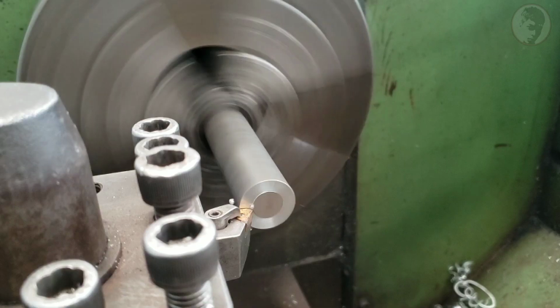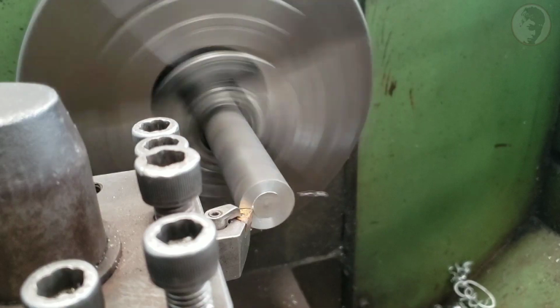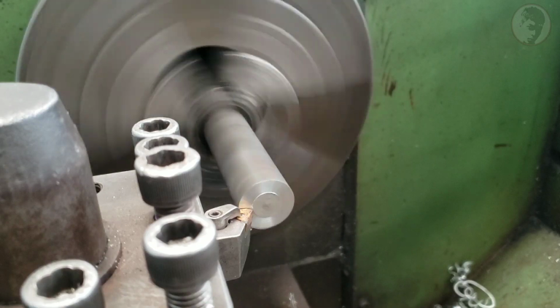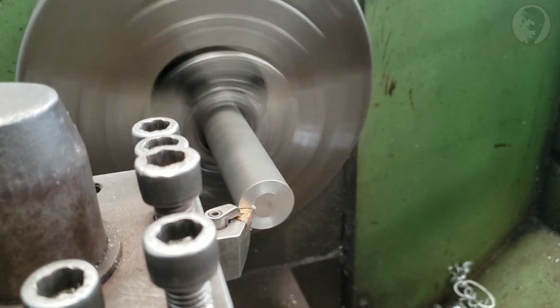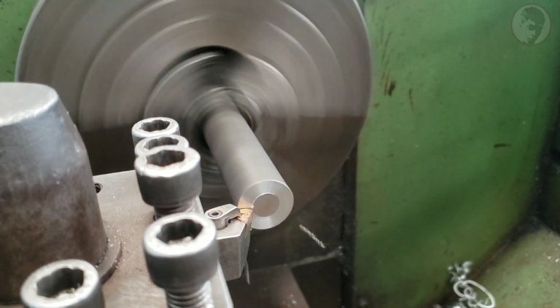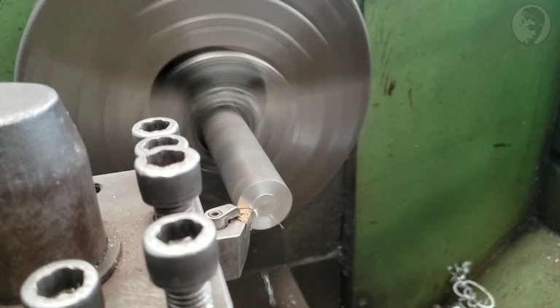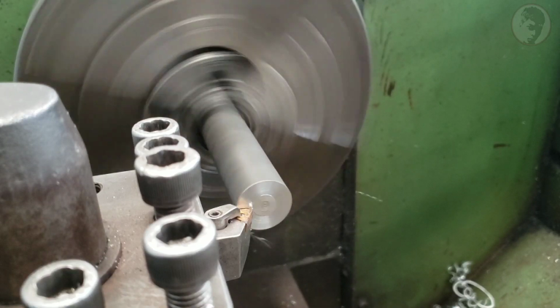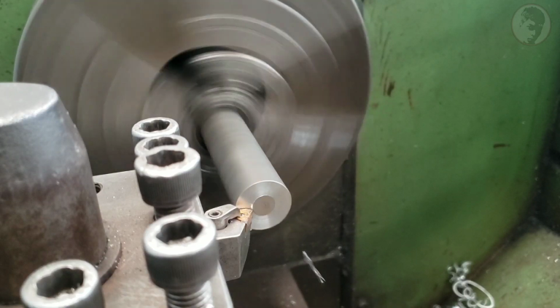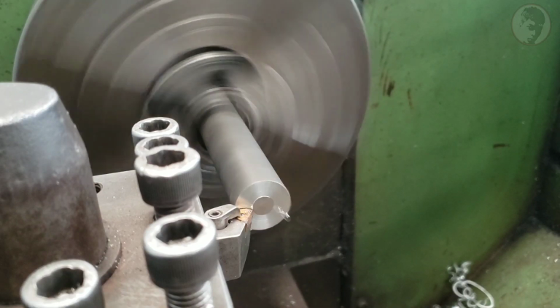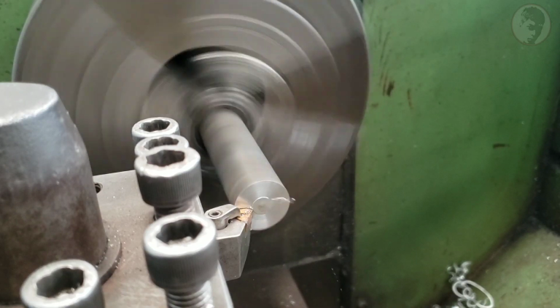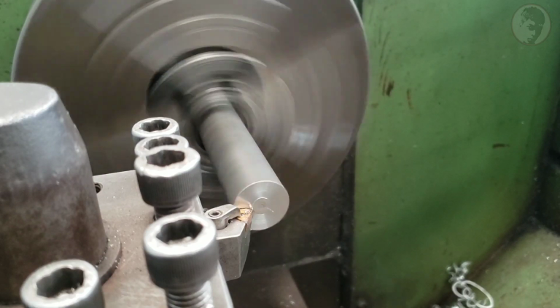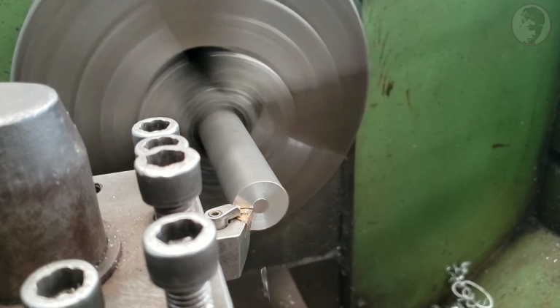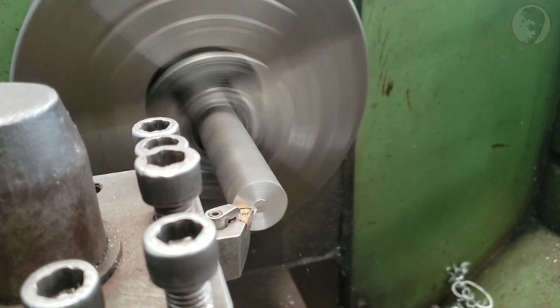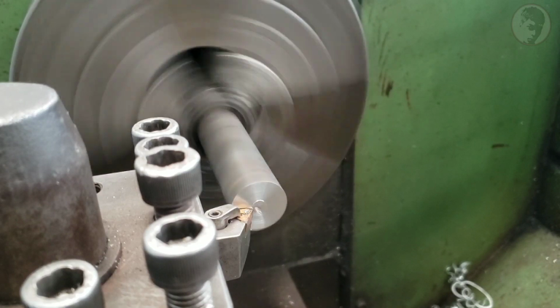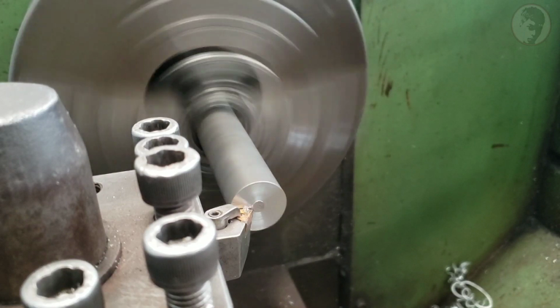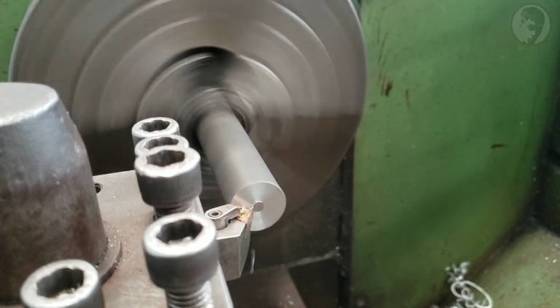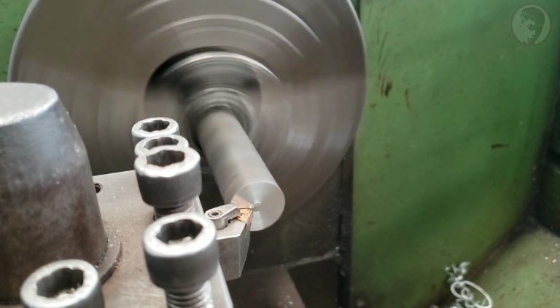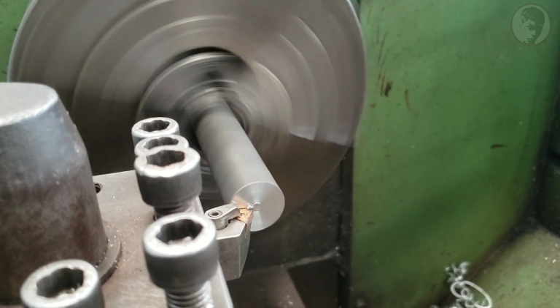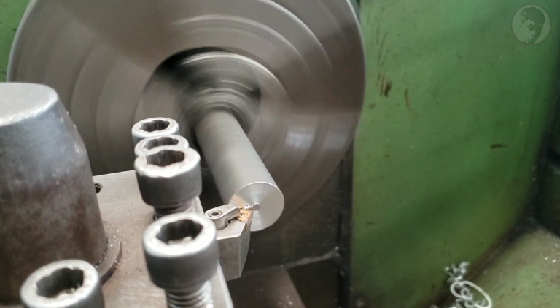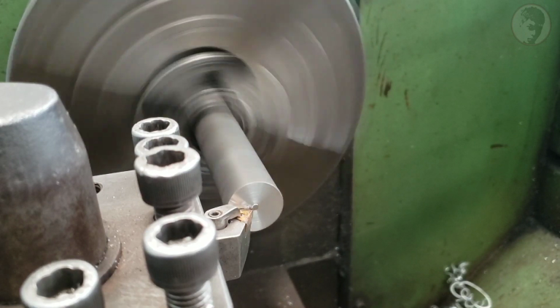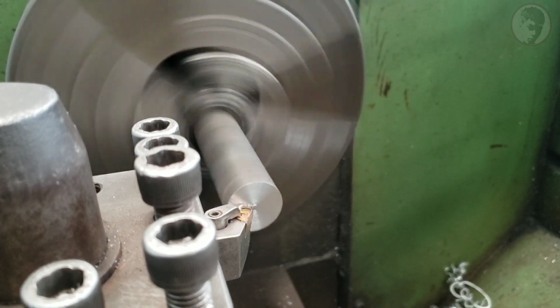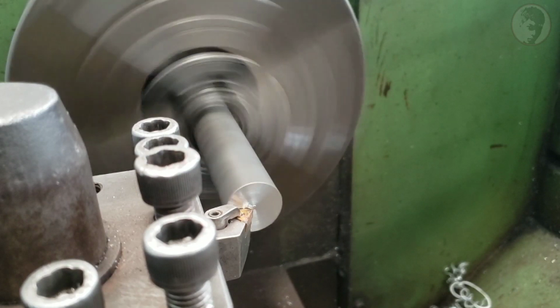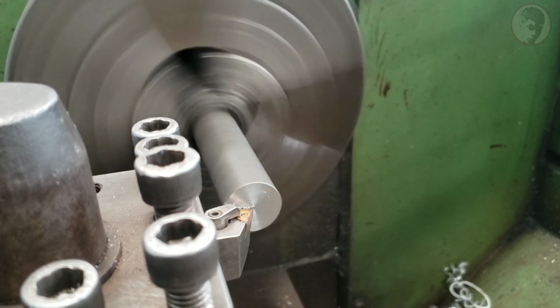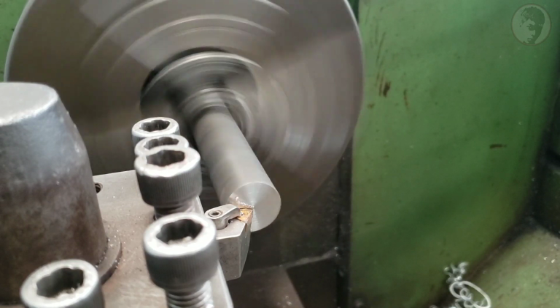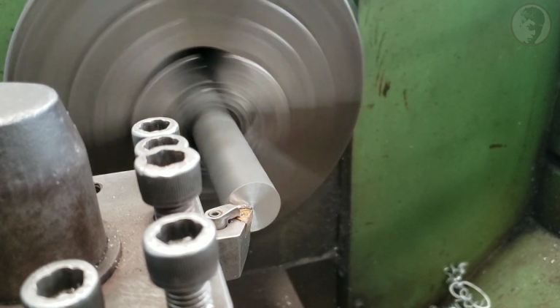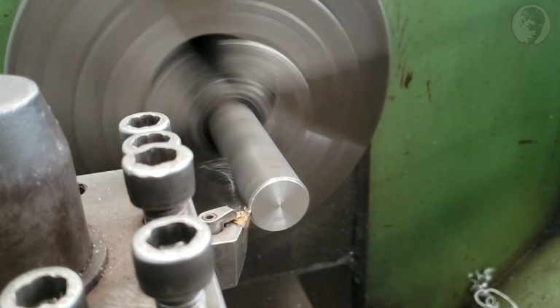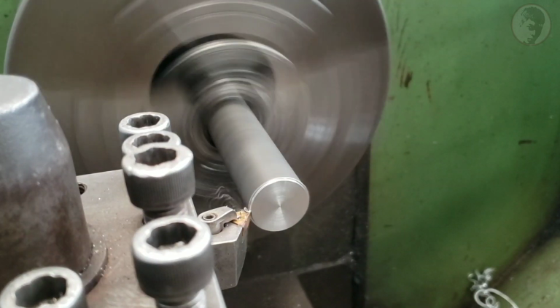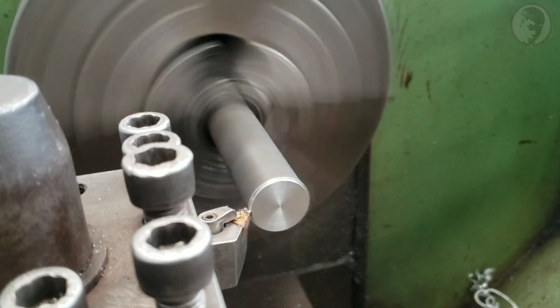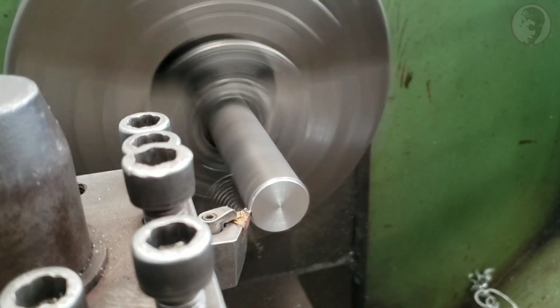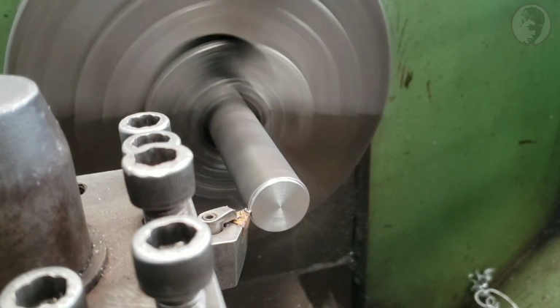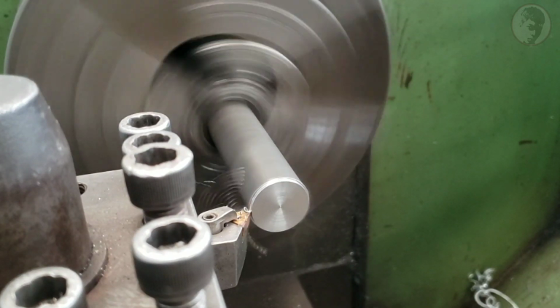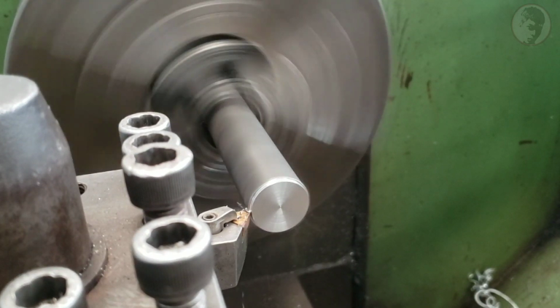Mình sẽ tiện mũi đột có kích thước là 27mm. (I will turn the punch tip to a size of 27mm.)